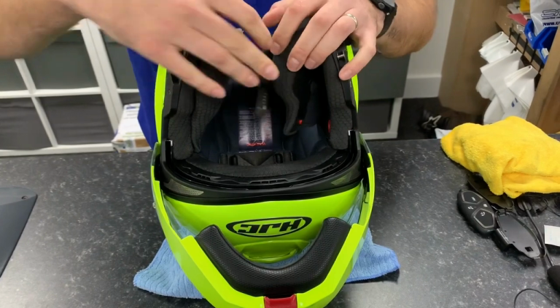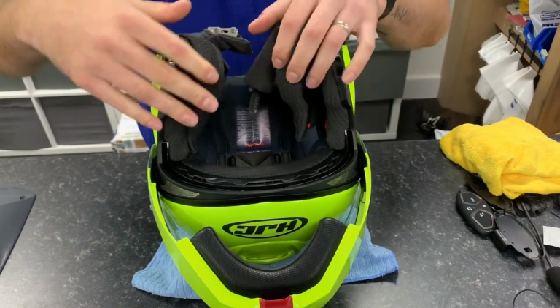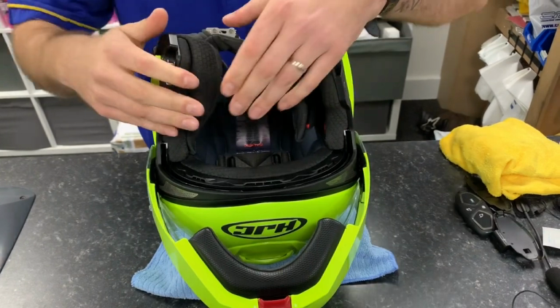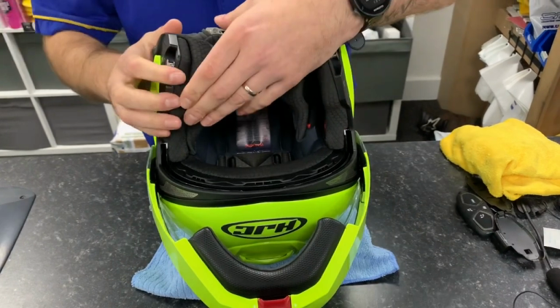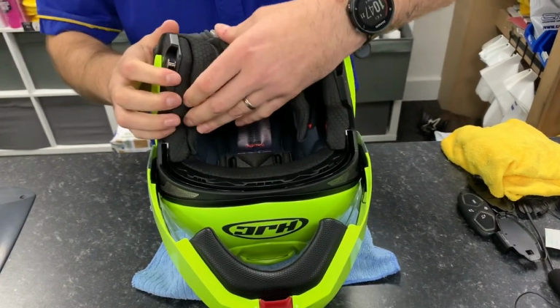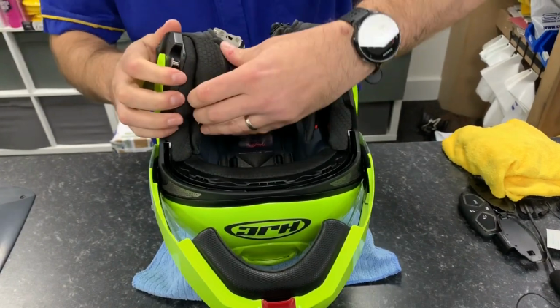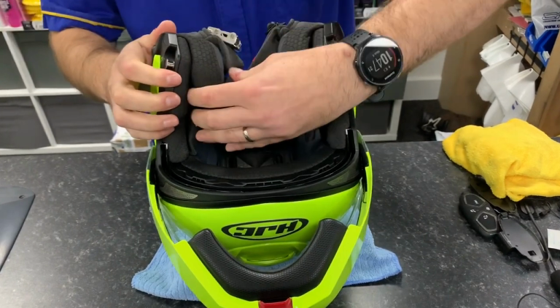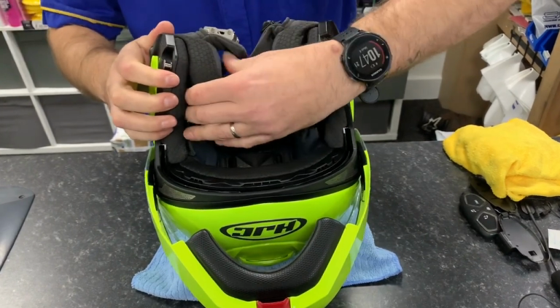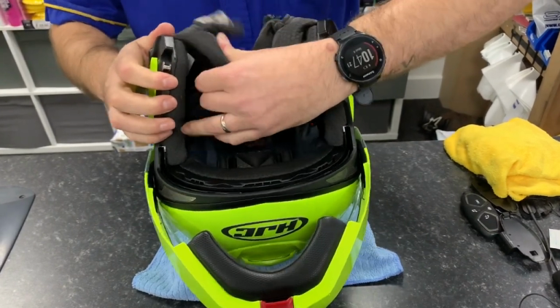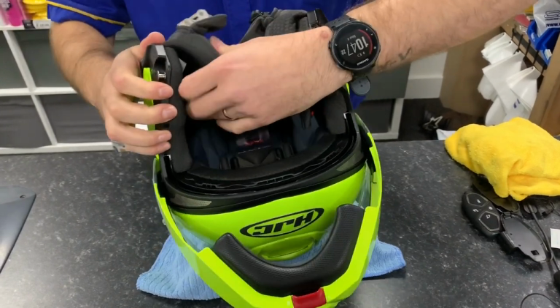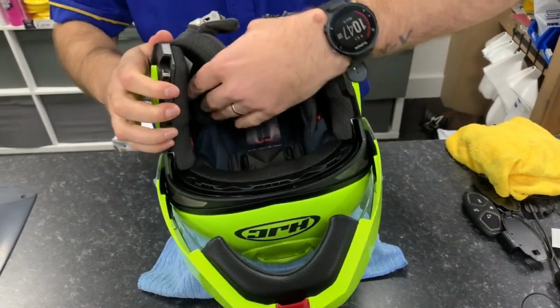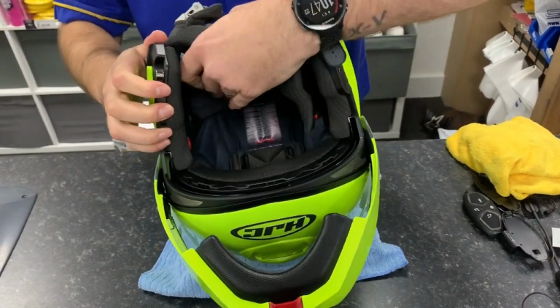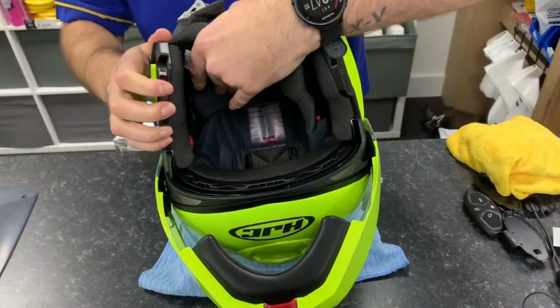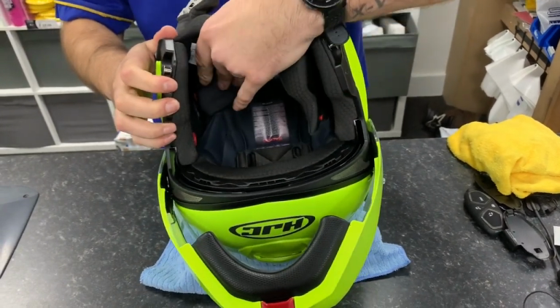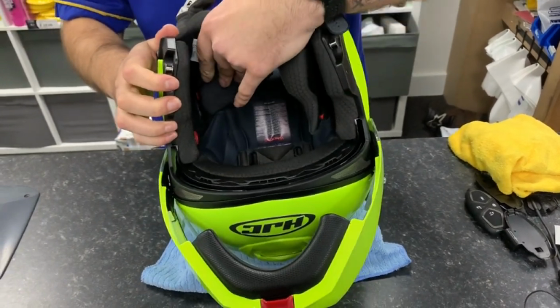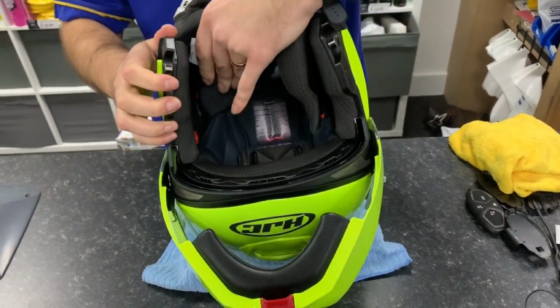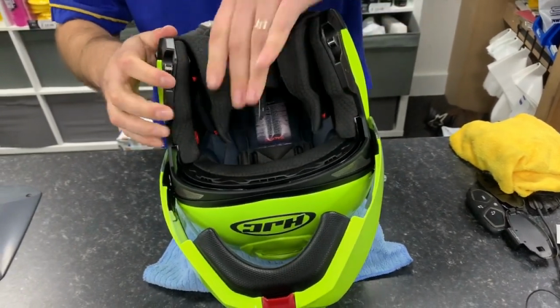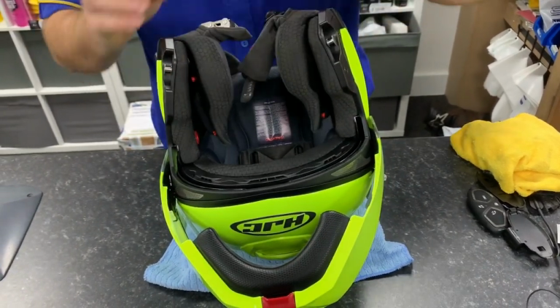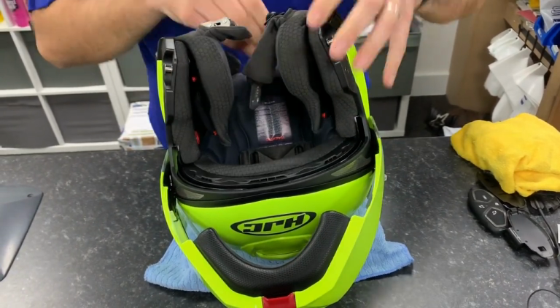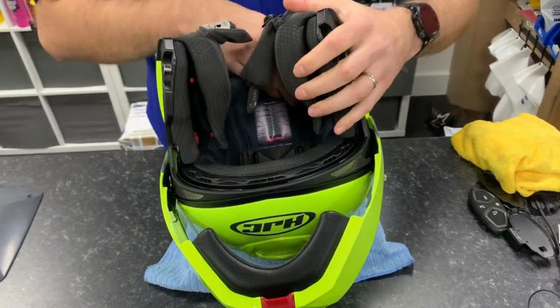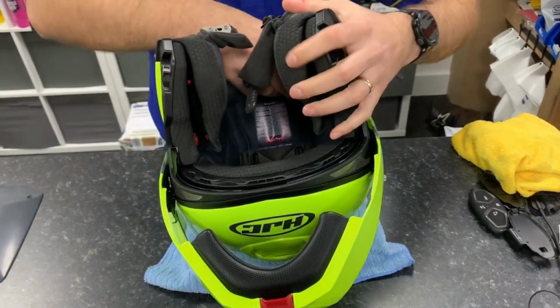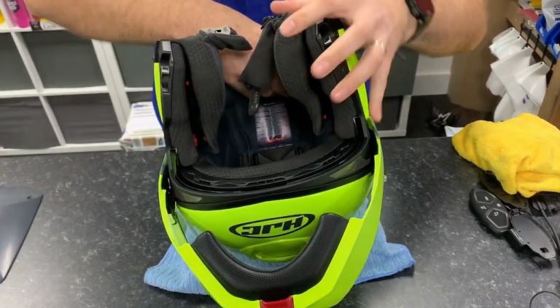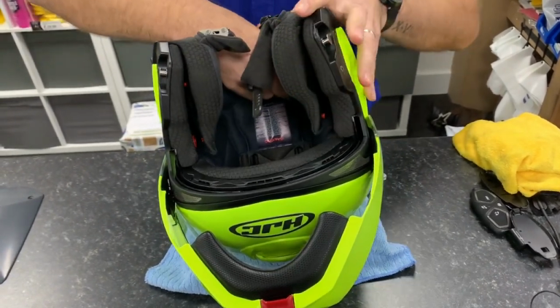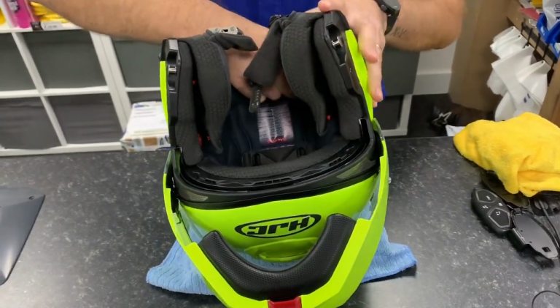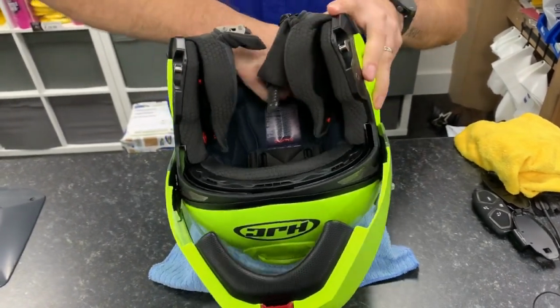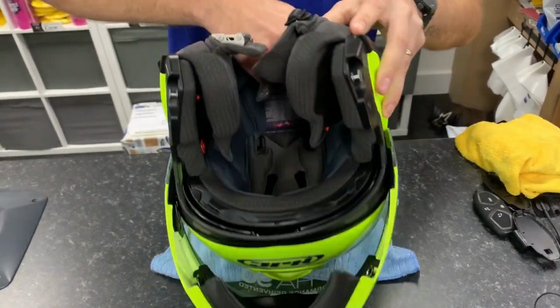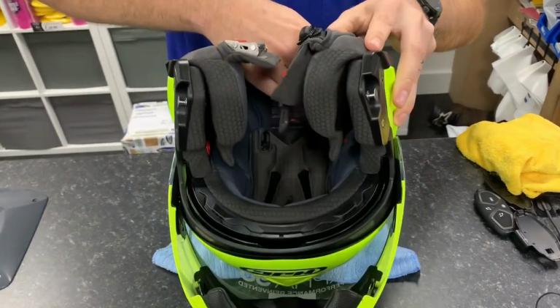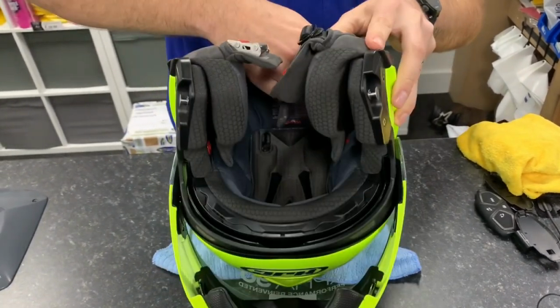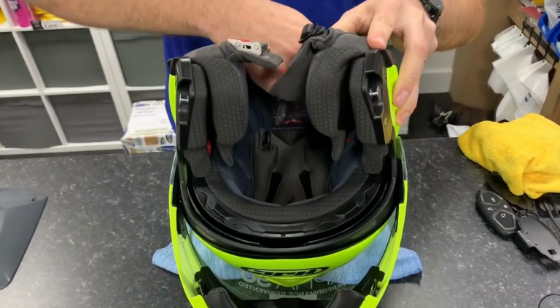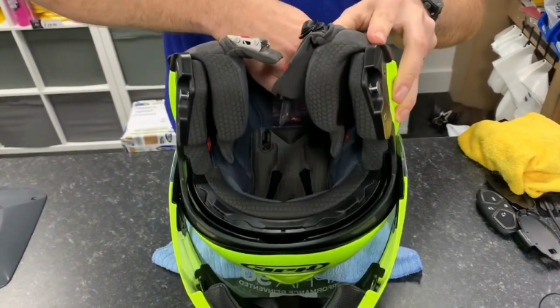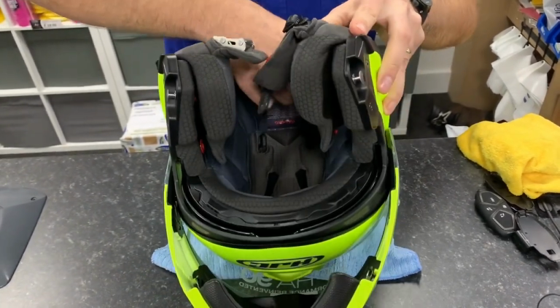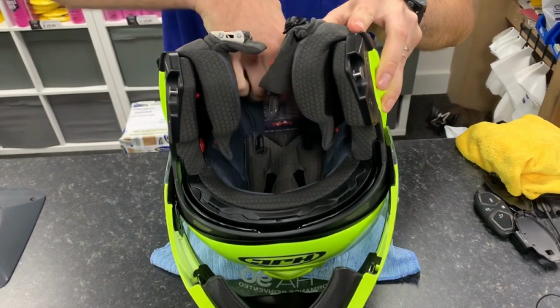The first thing you need to do is remove the liner — remove the cheek pads and the crown.